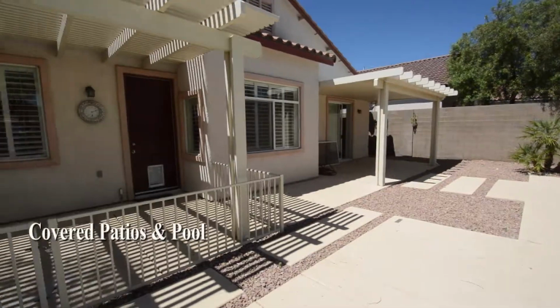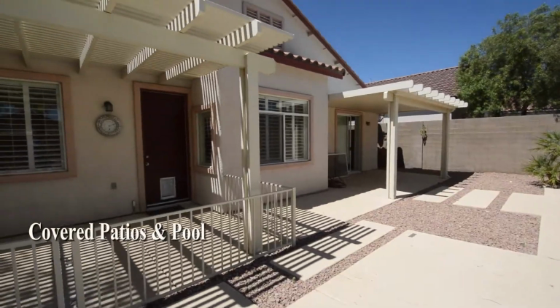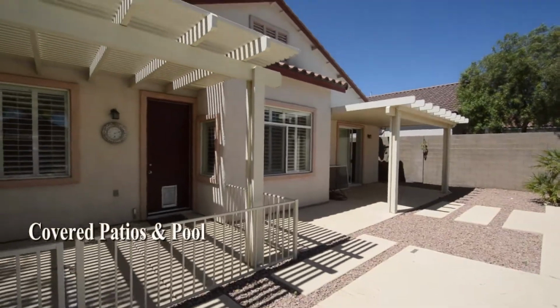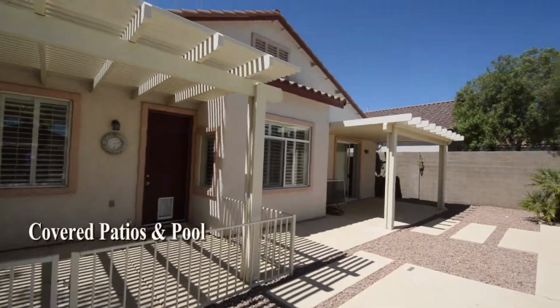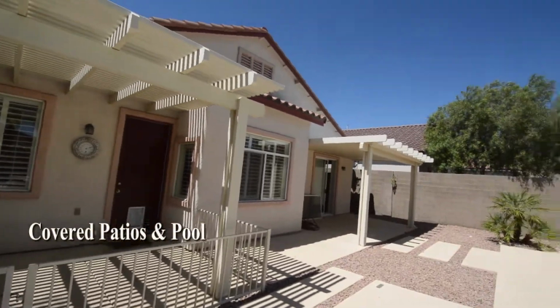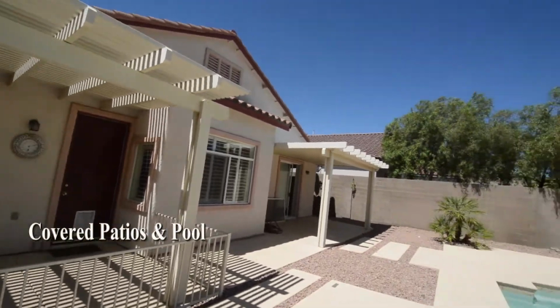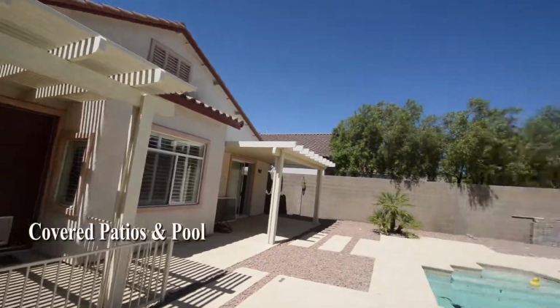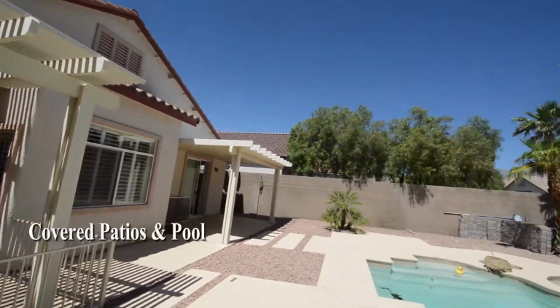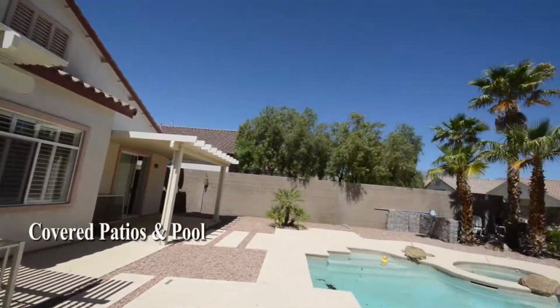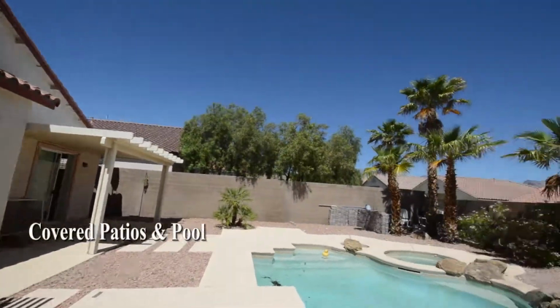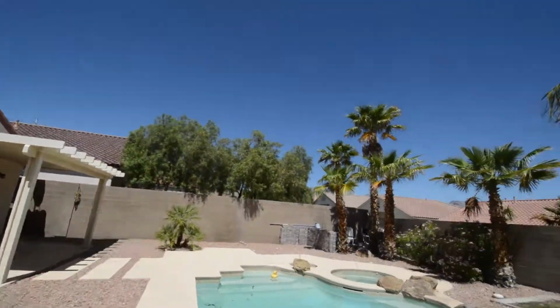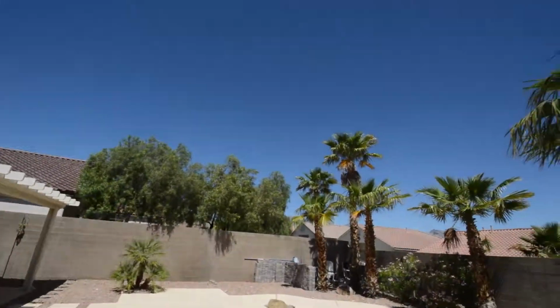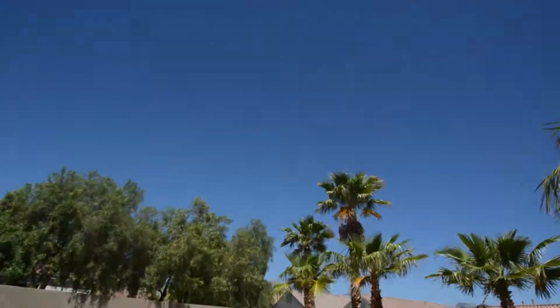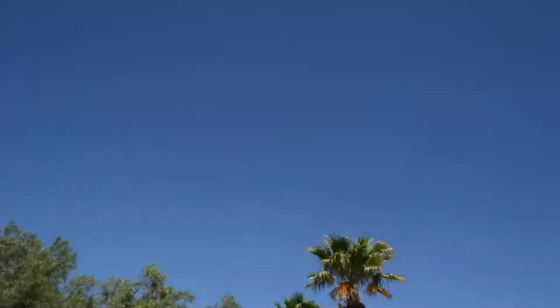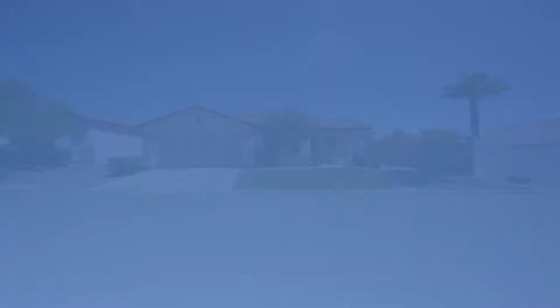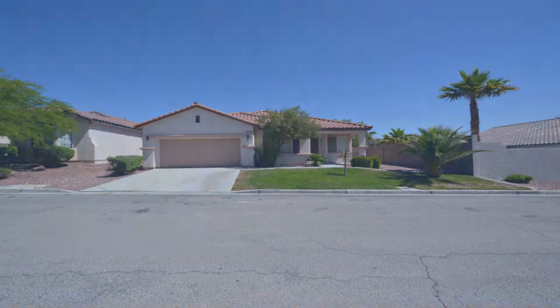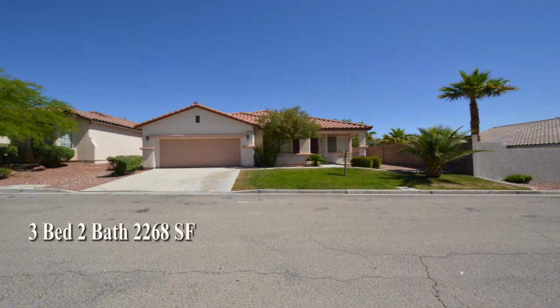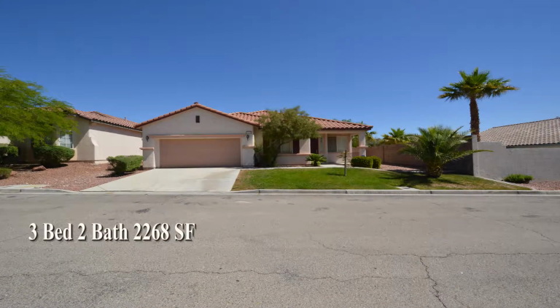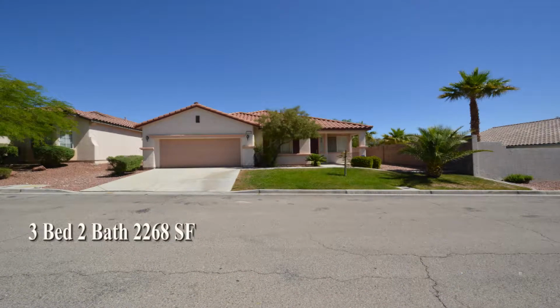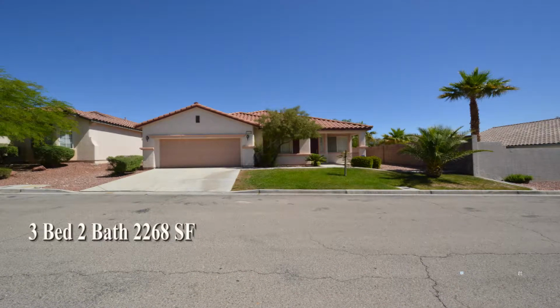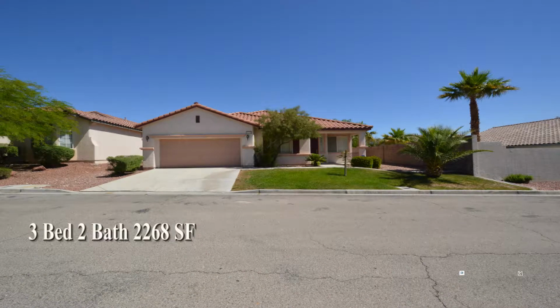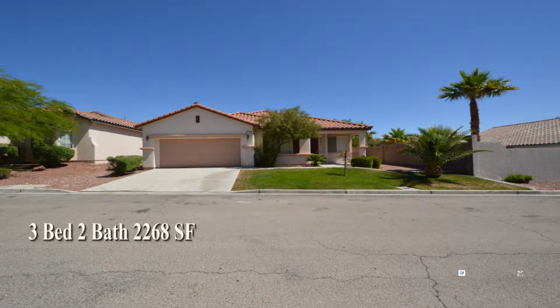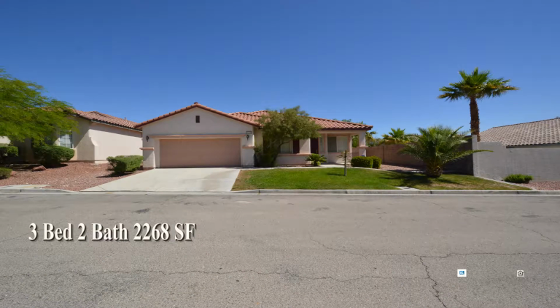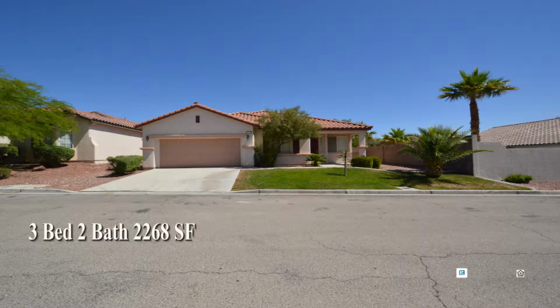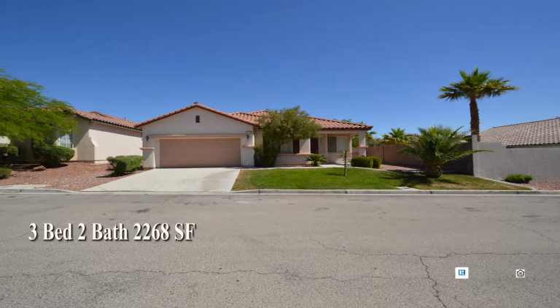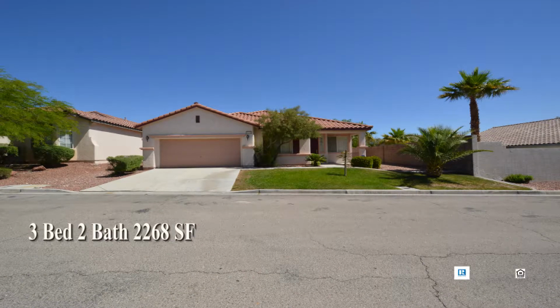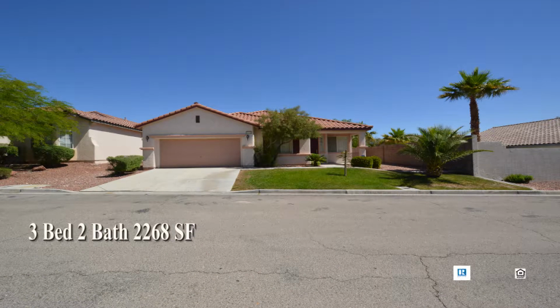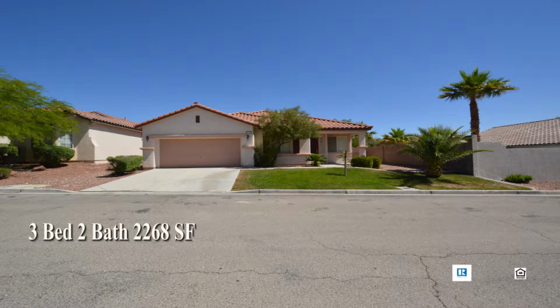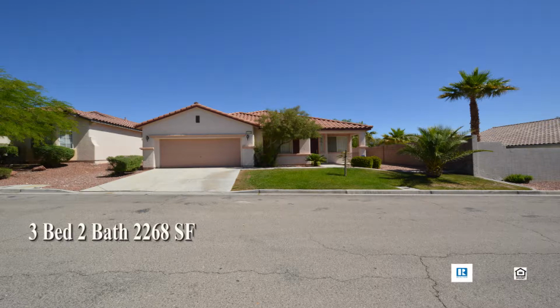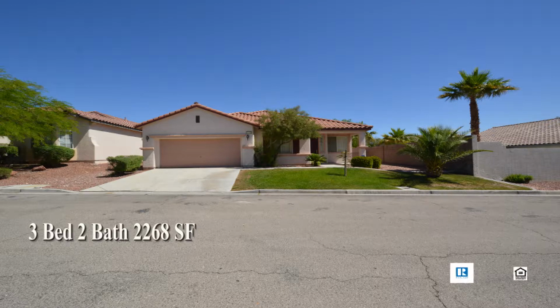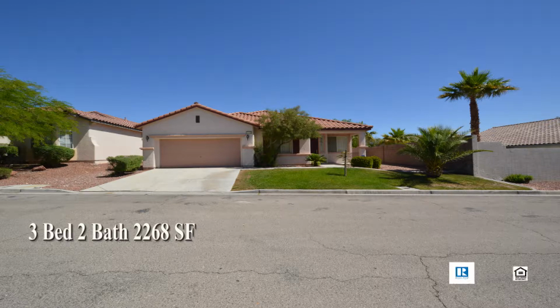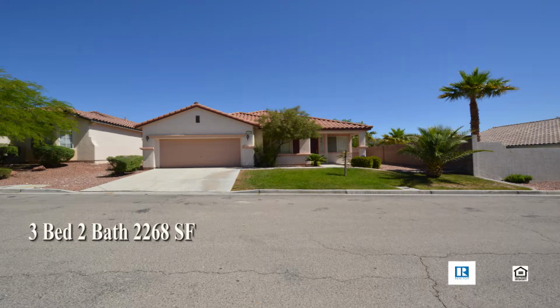This three-bedroom, two-bath home with 2,268 square feet is available now for rent.